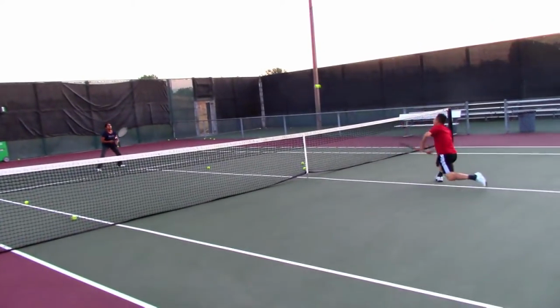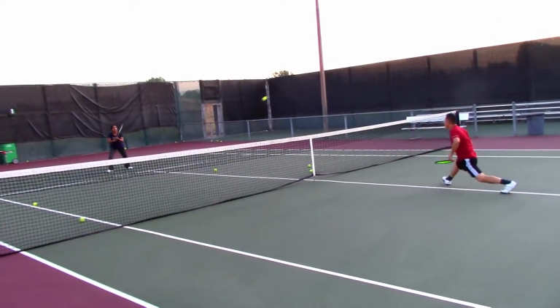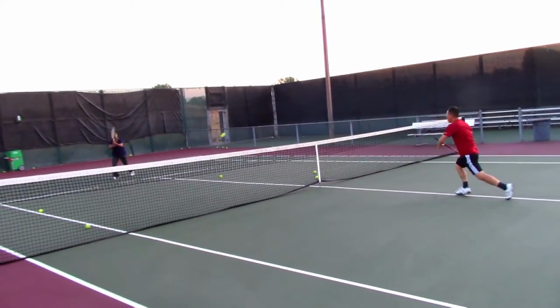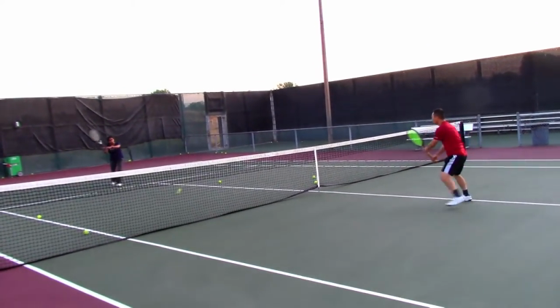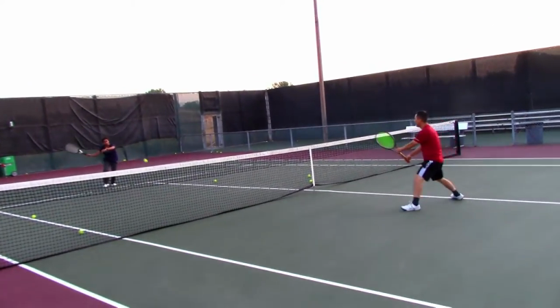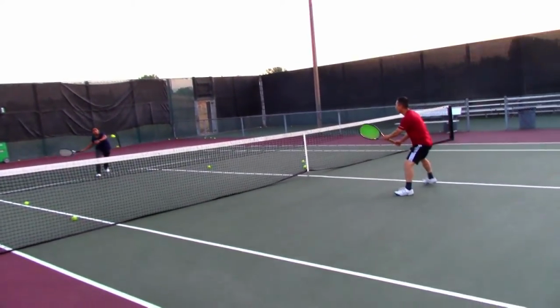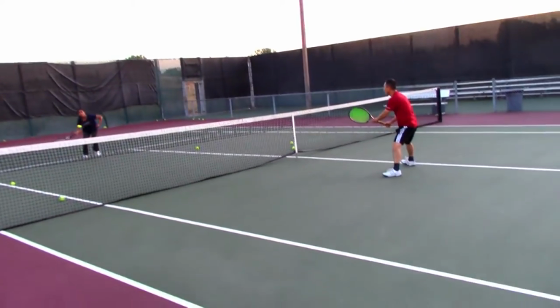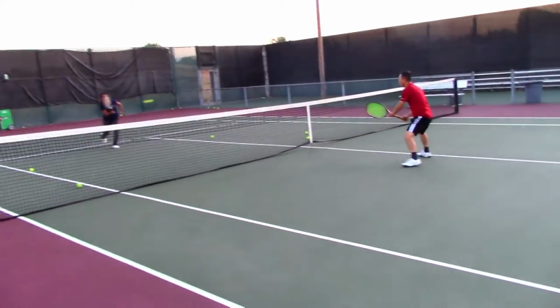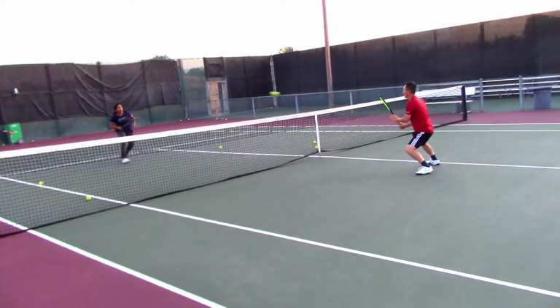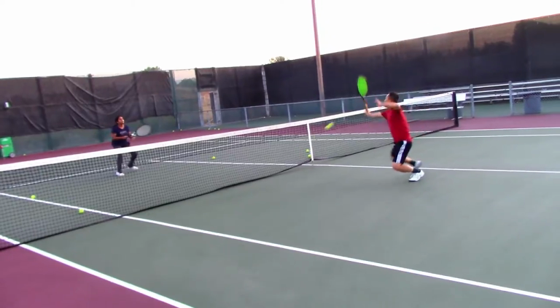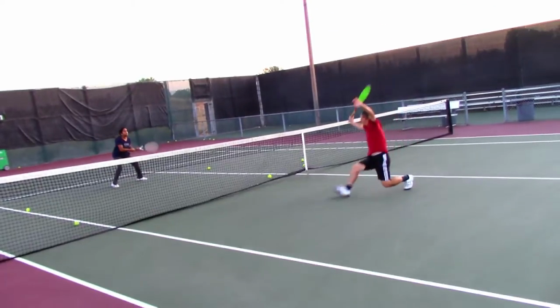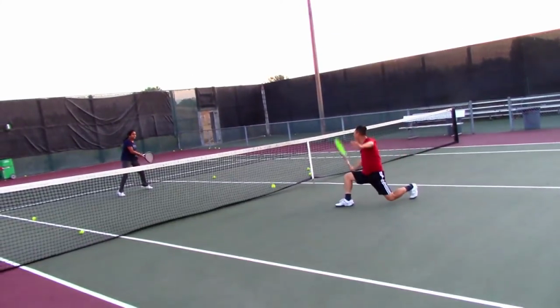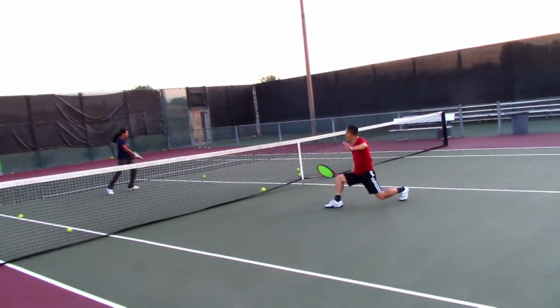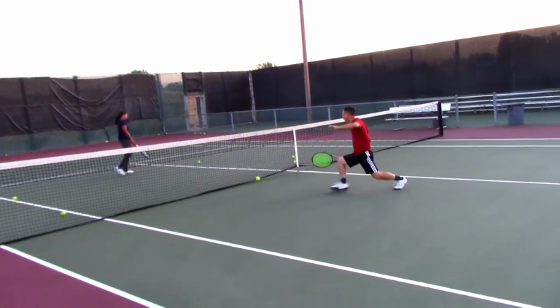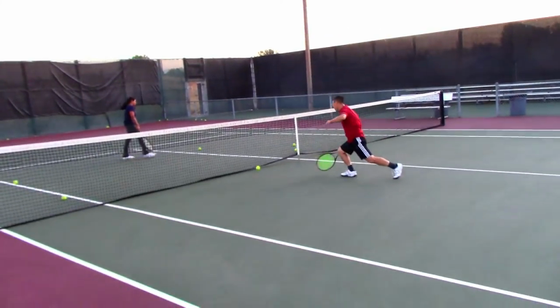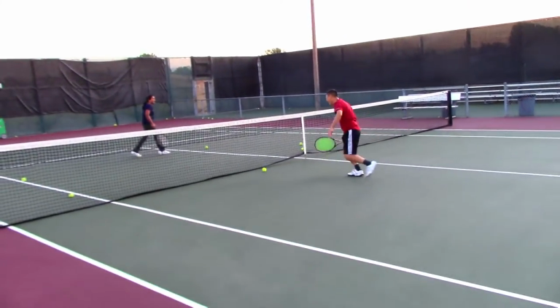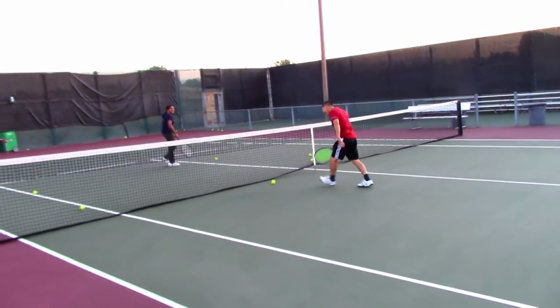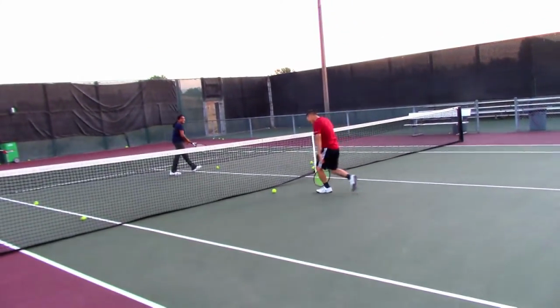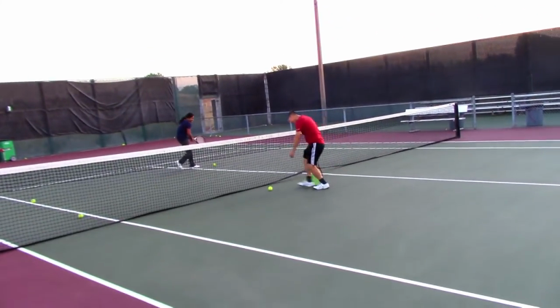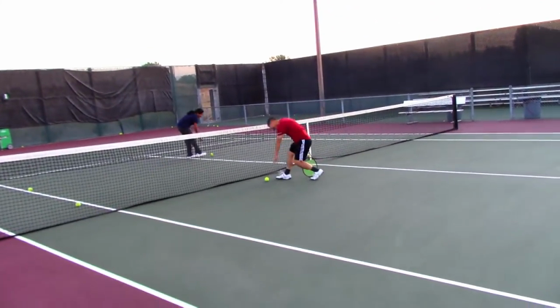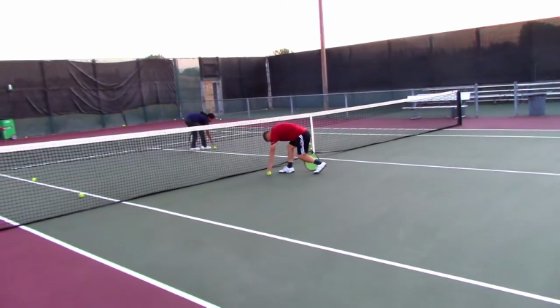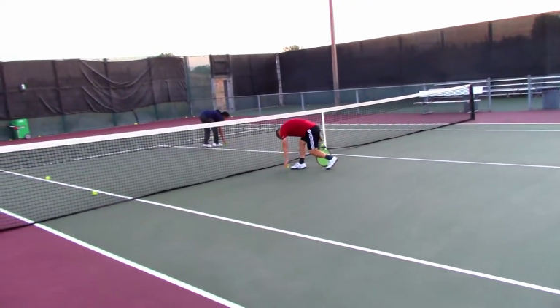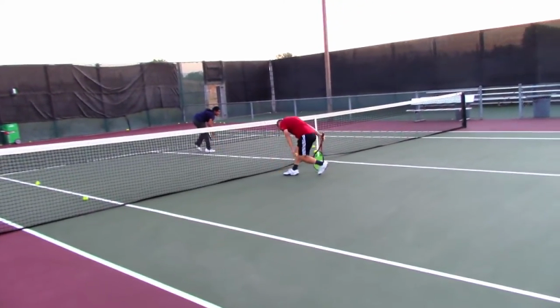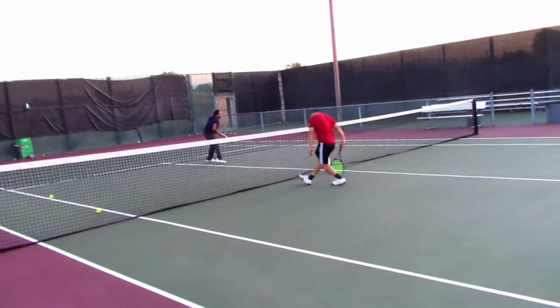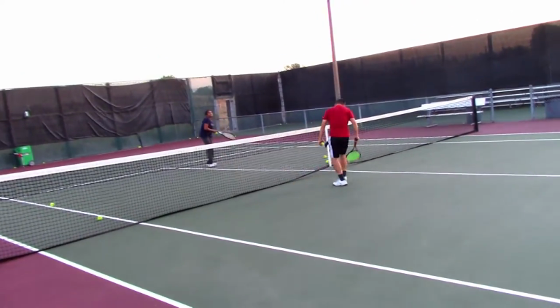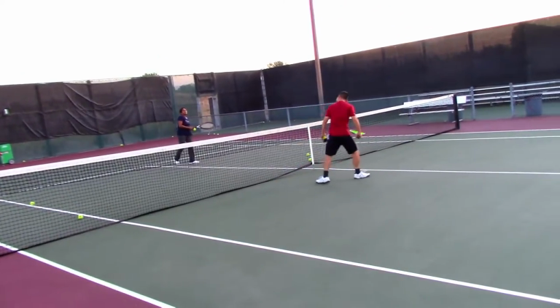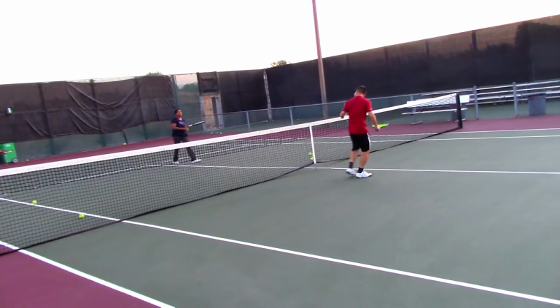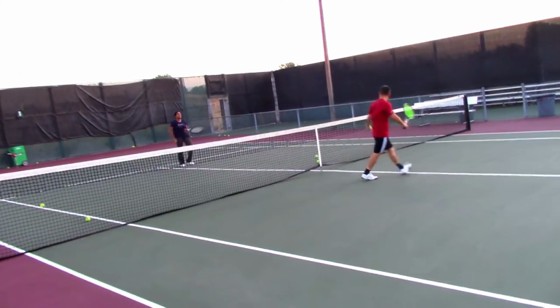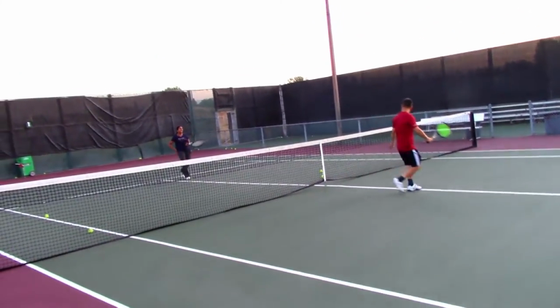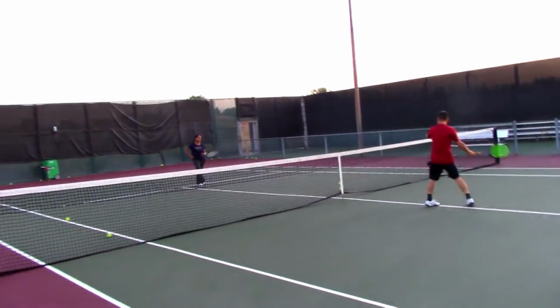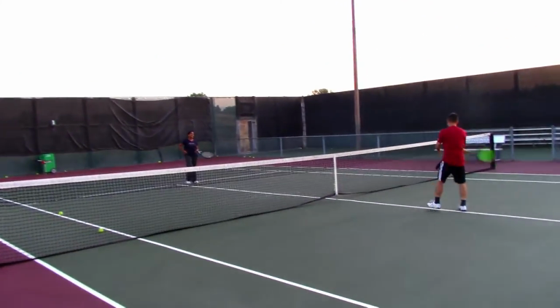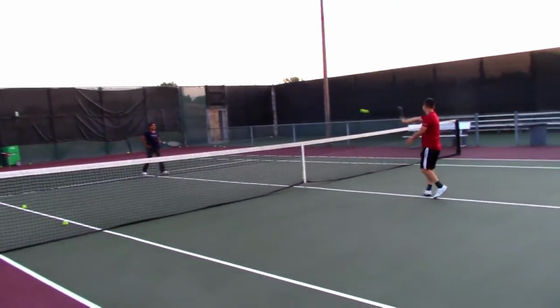Oh, wow. Nice, Janani. That was a good get. Okay, get back to your volley technique. Volley technique there.